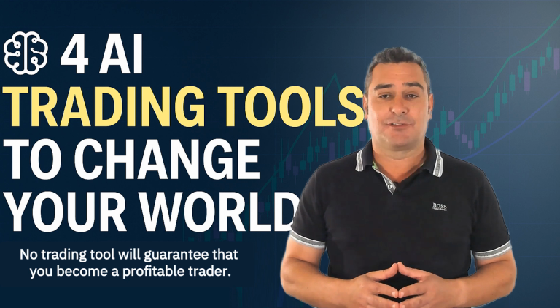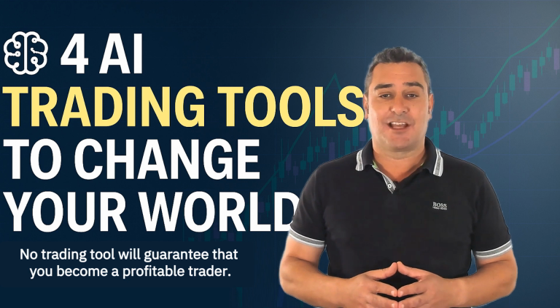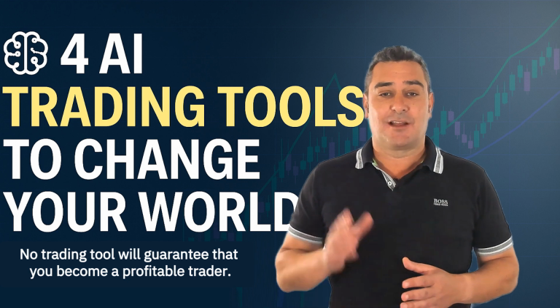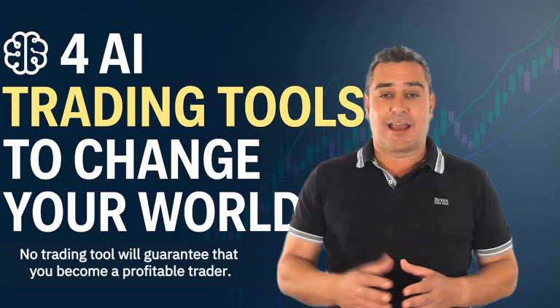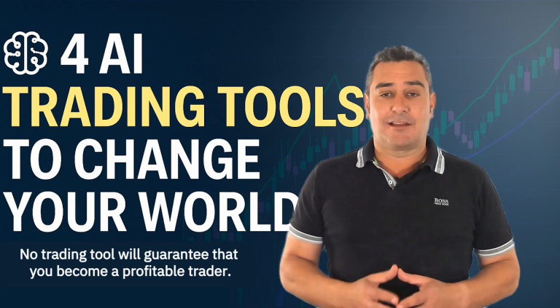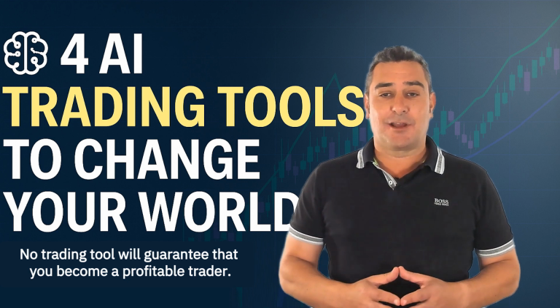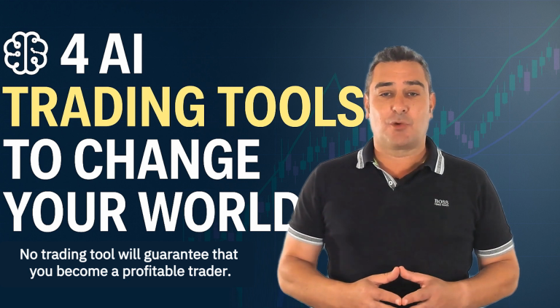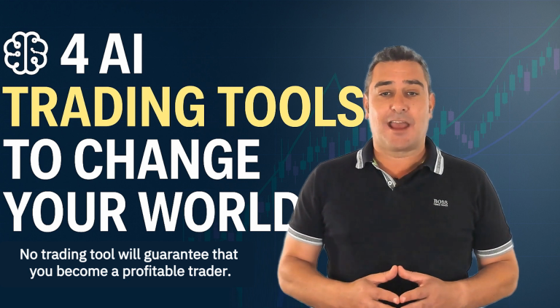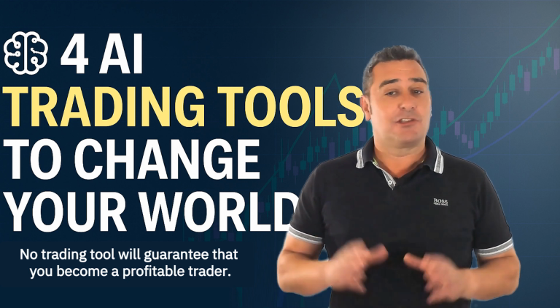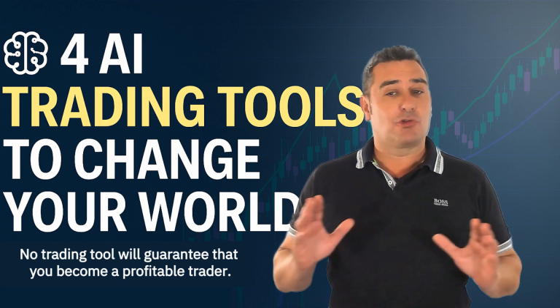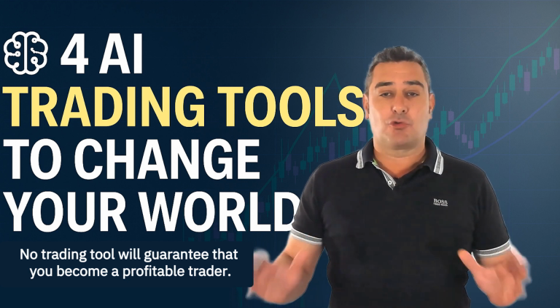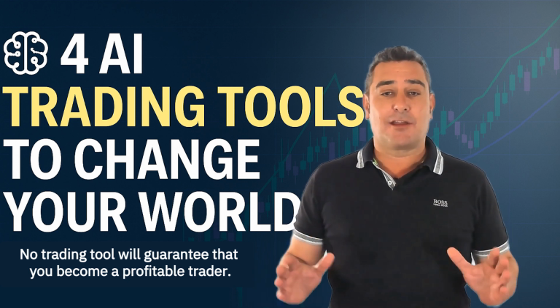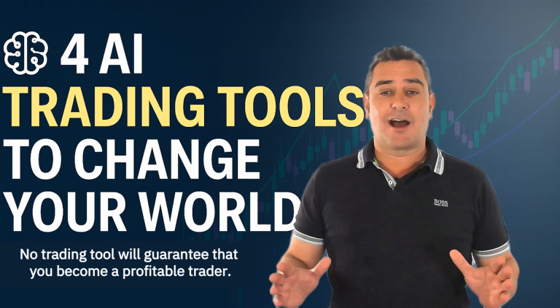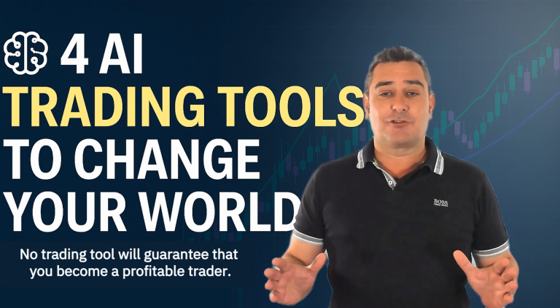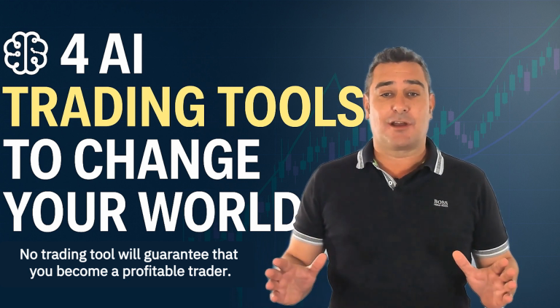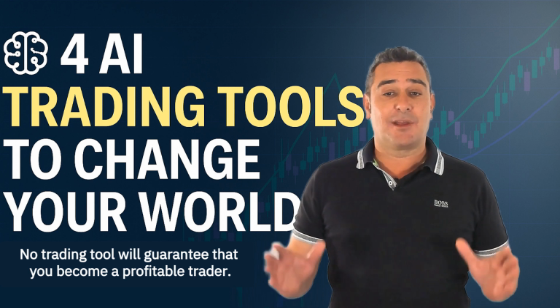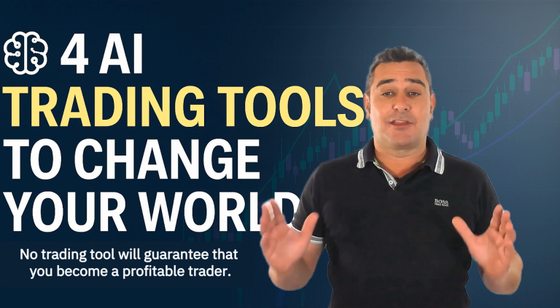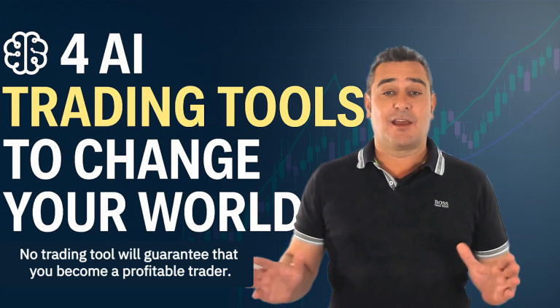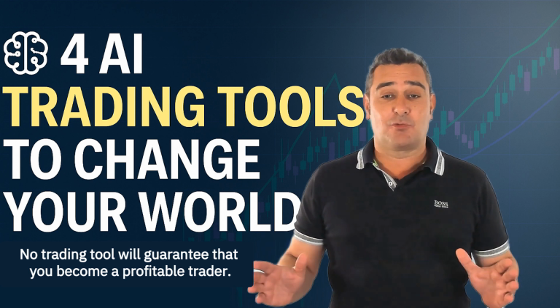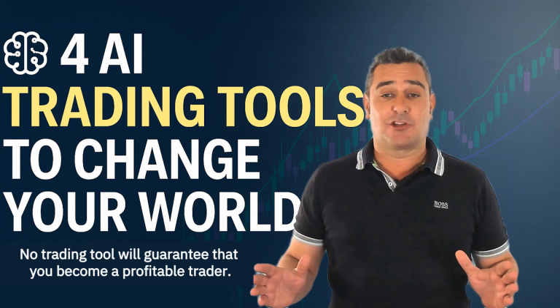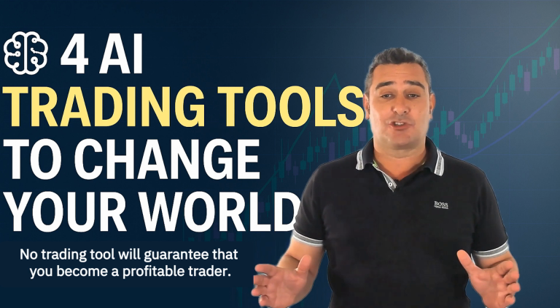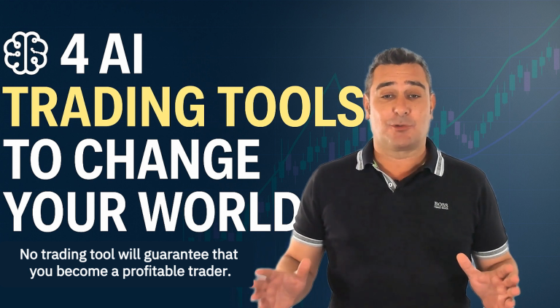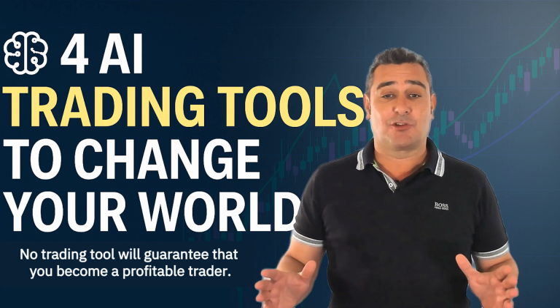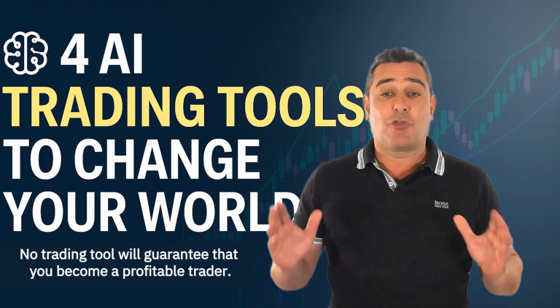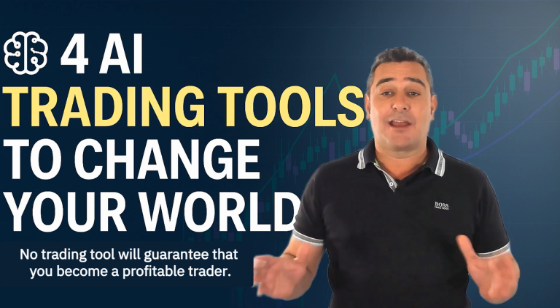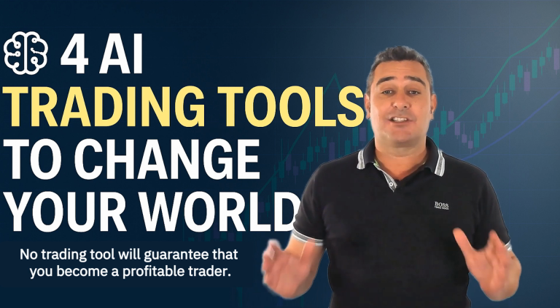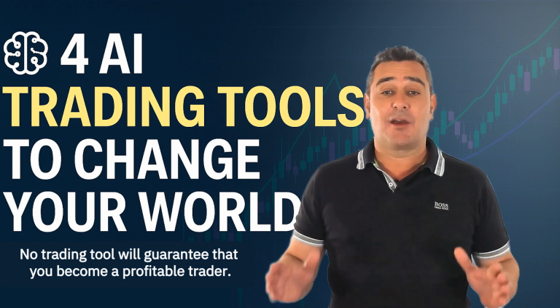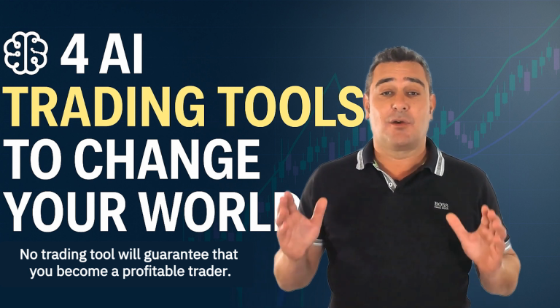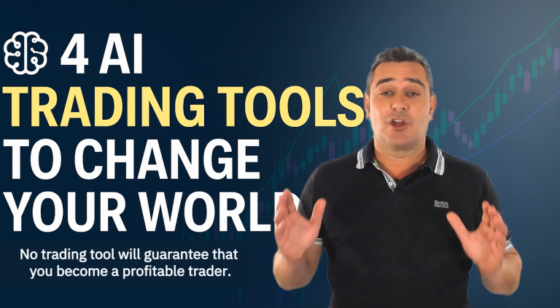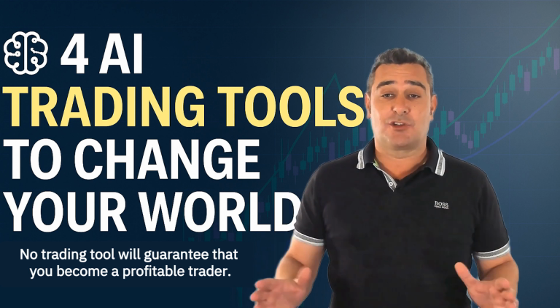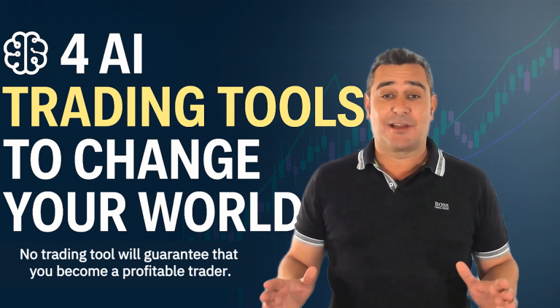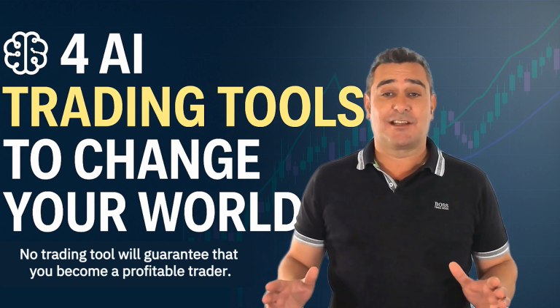Stick around to the end because while the last two tools are tied for first place, the right choice will depend on your trading style. You don't want to miss this.